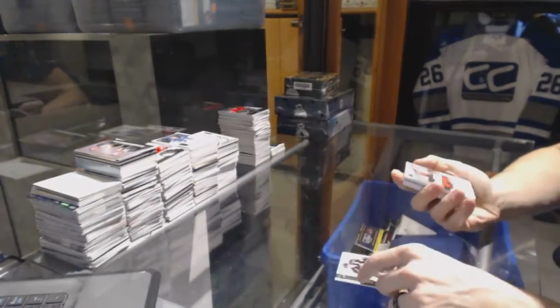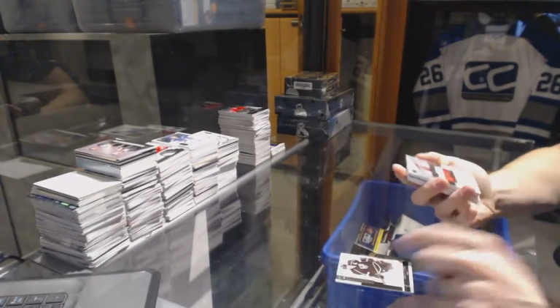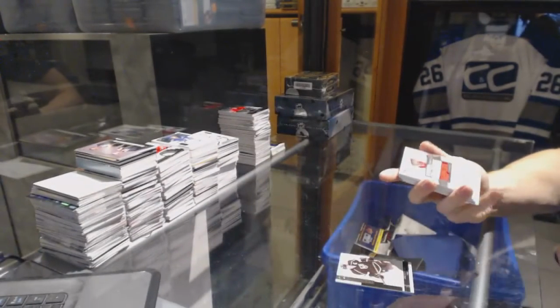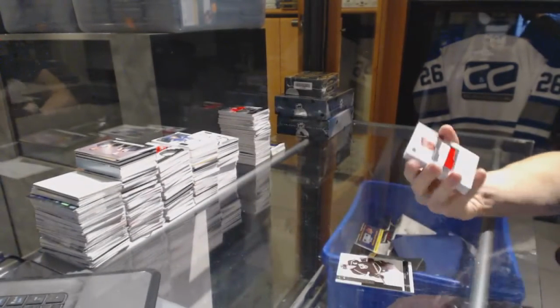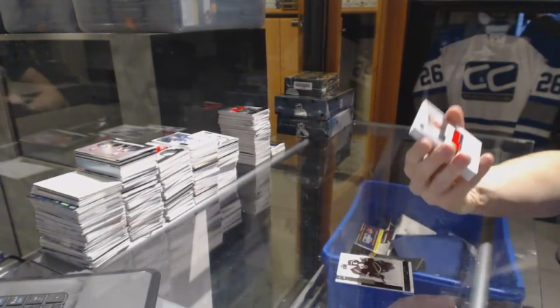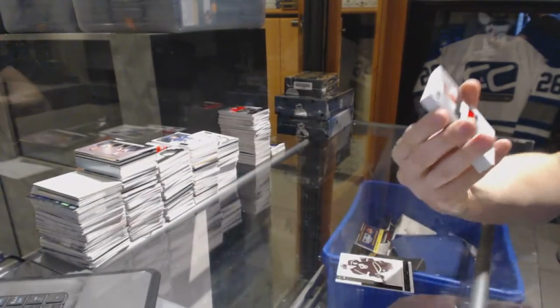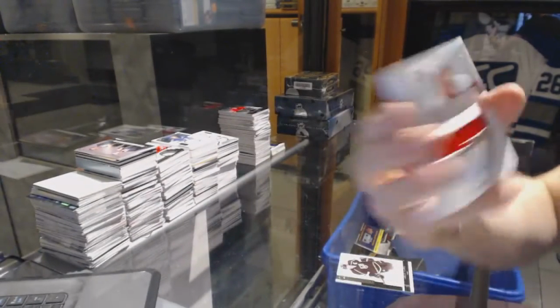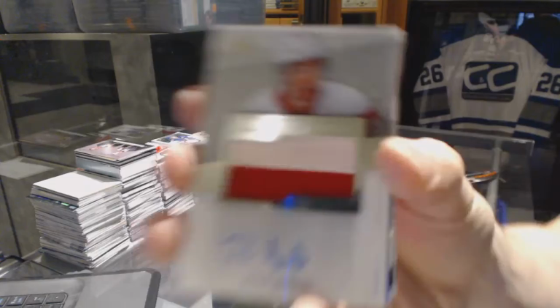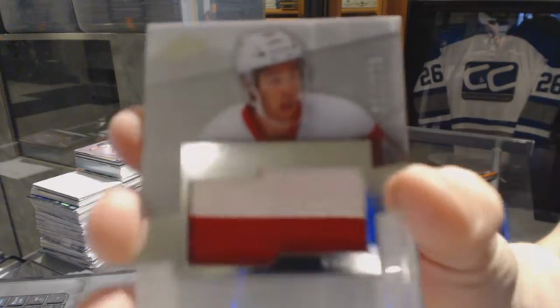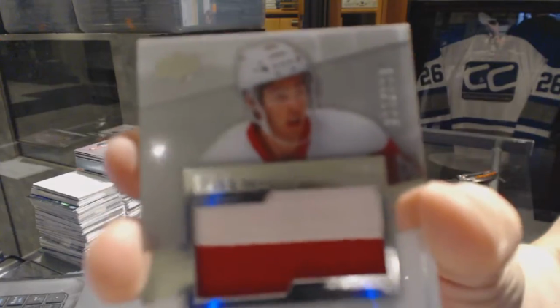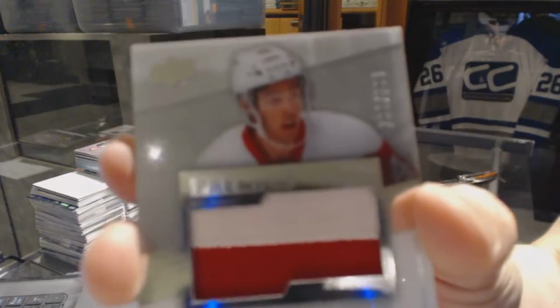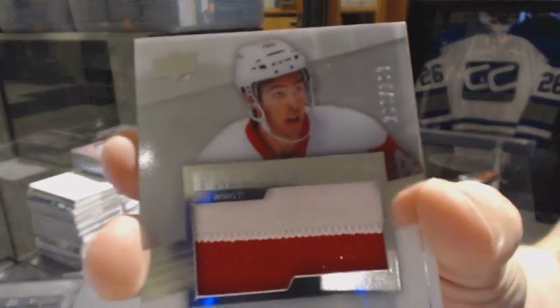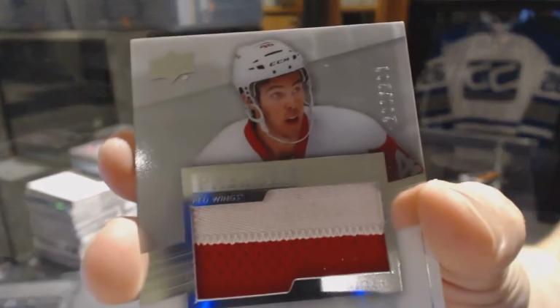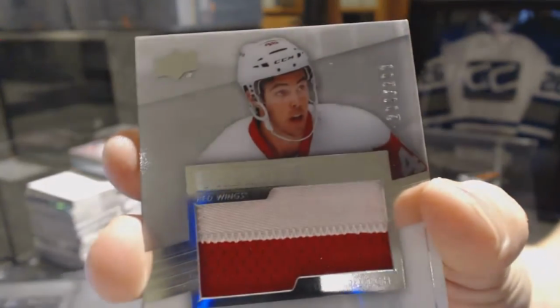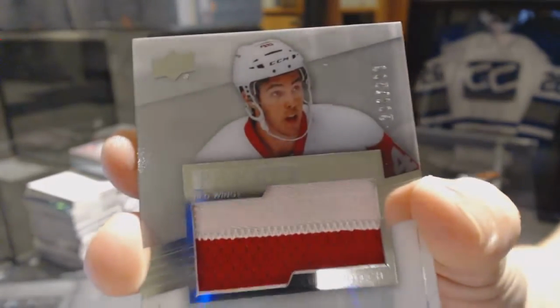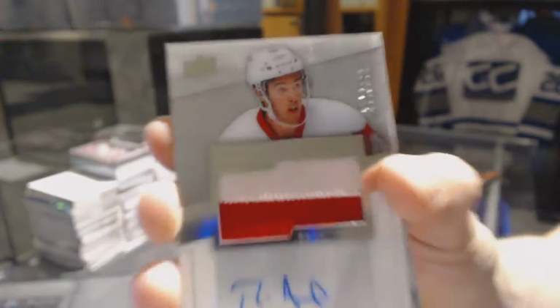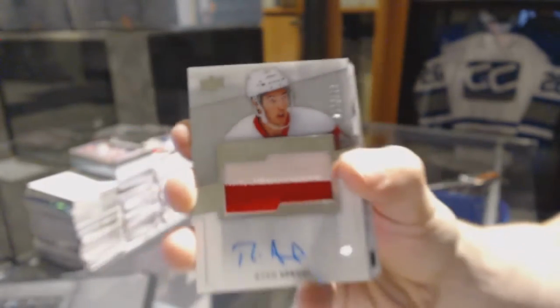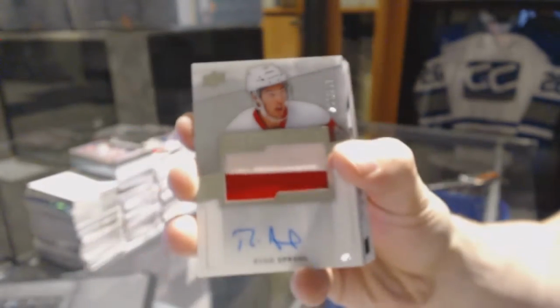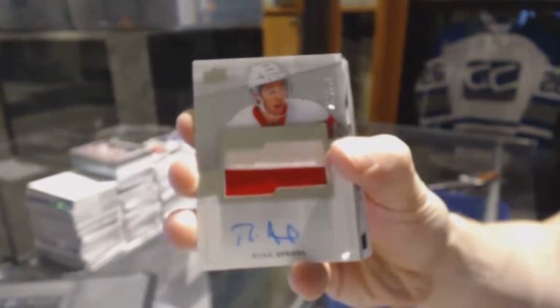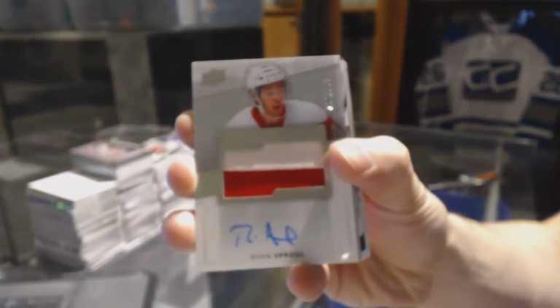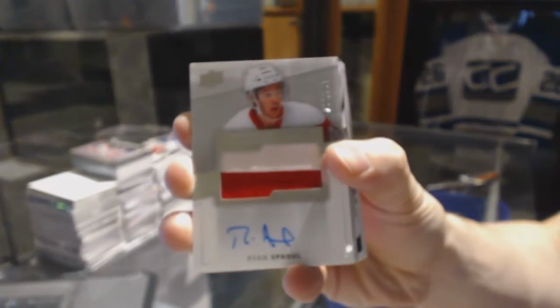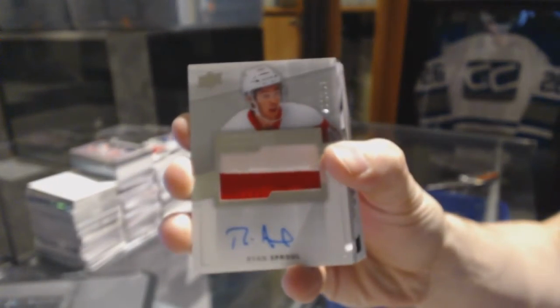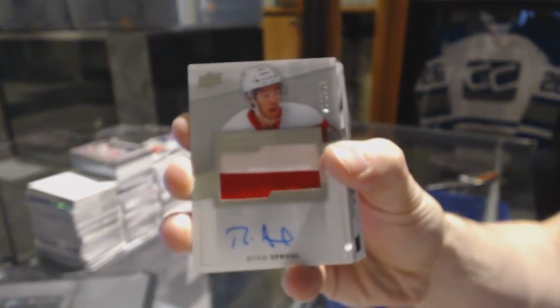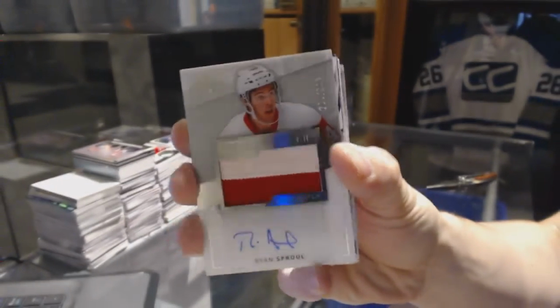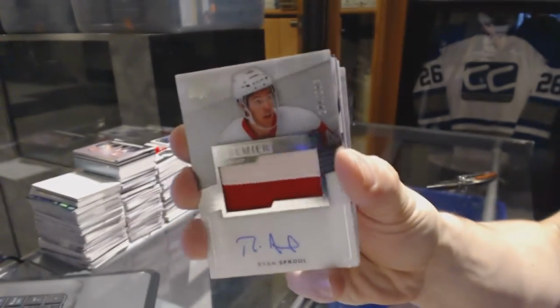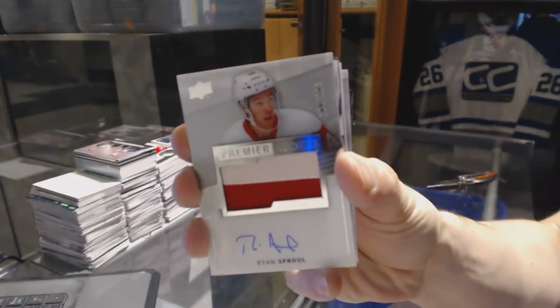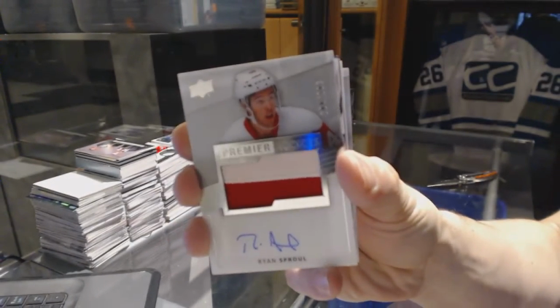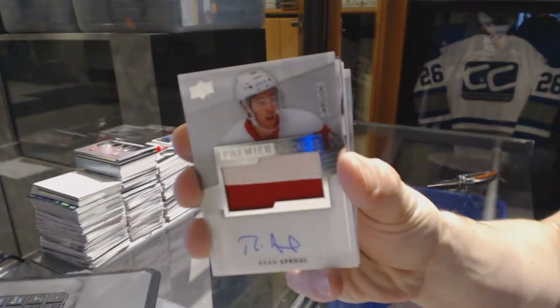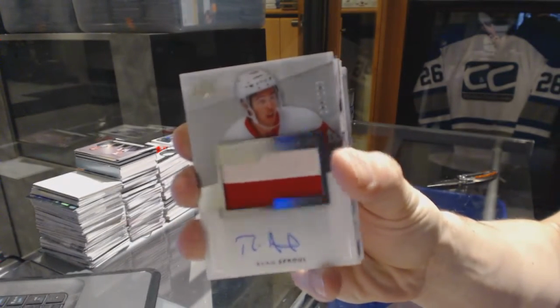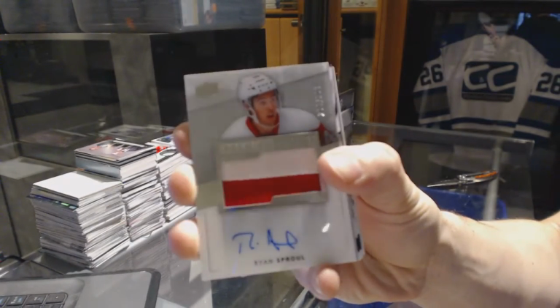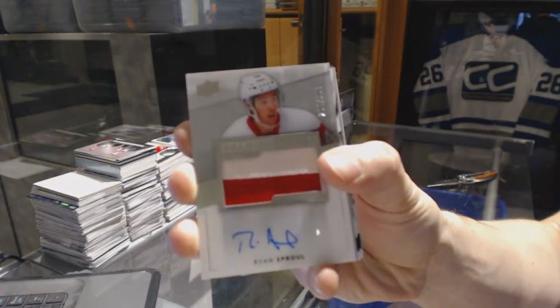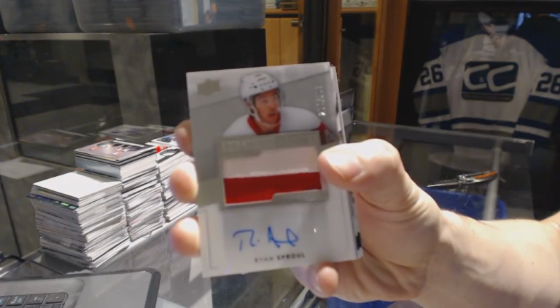Two-color rookie patch auto, number 299 for the Detroit Red Wings, Ryan Sproul.